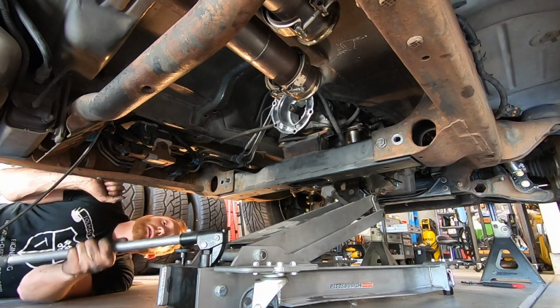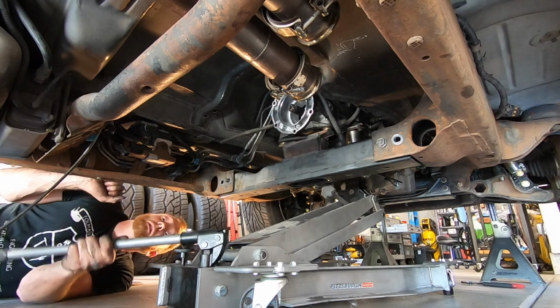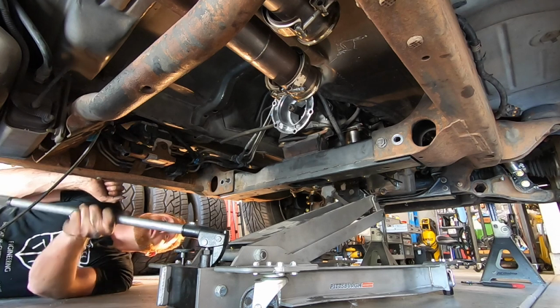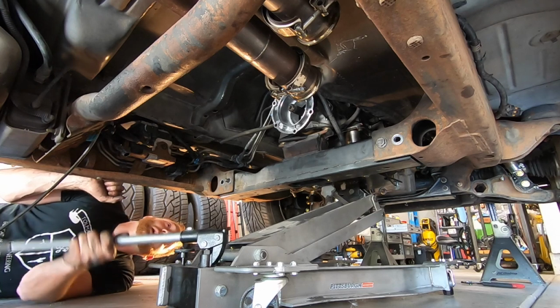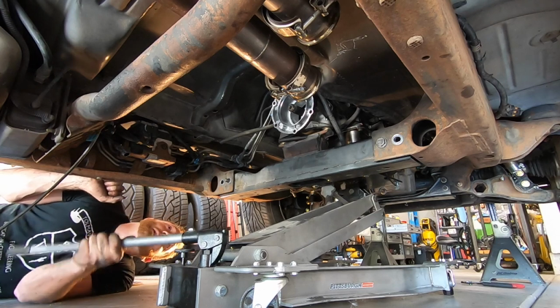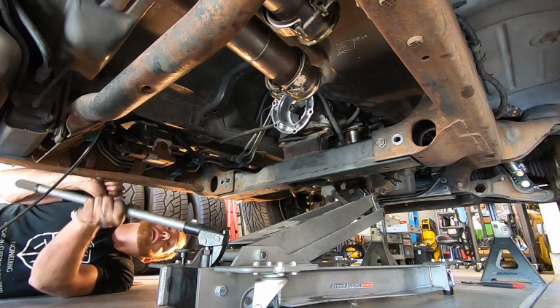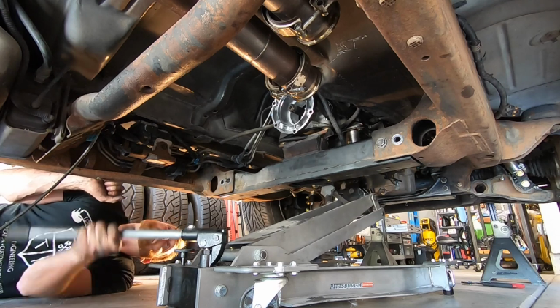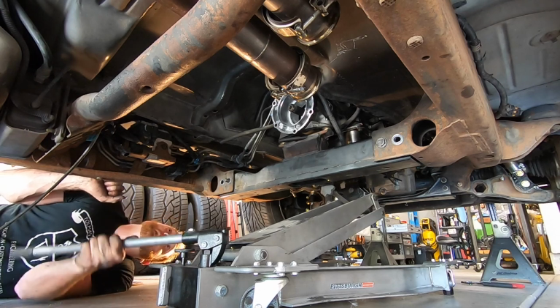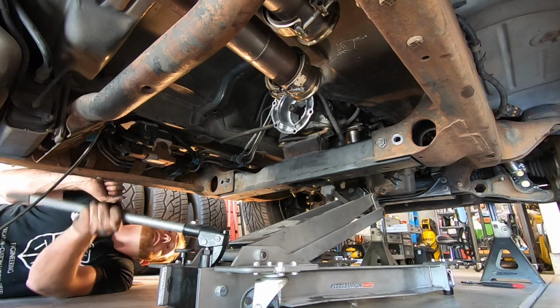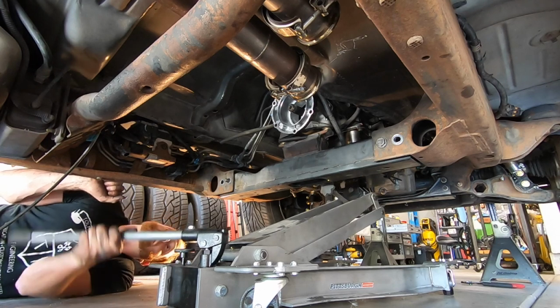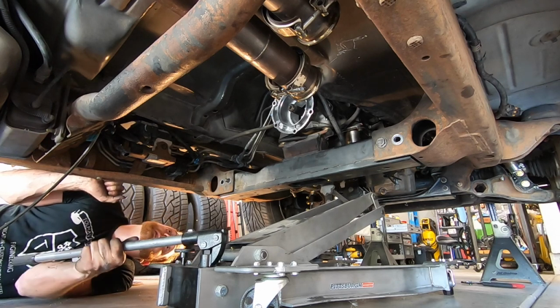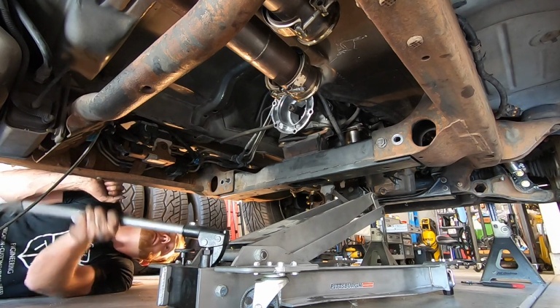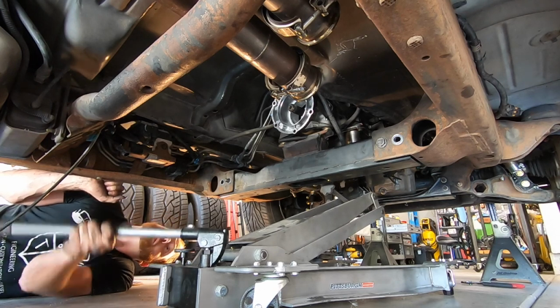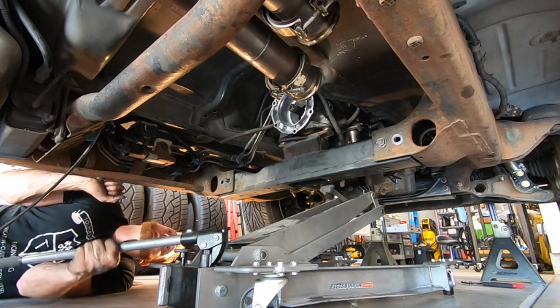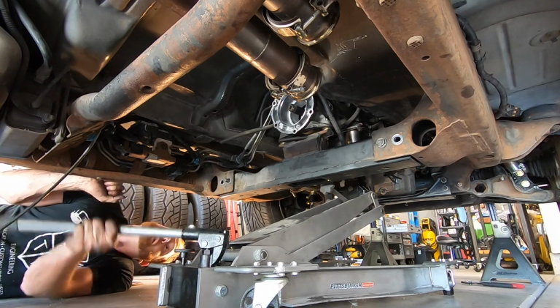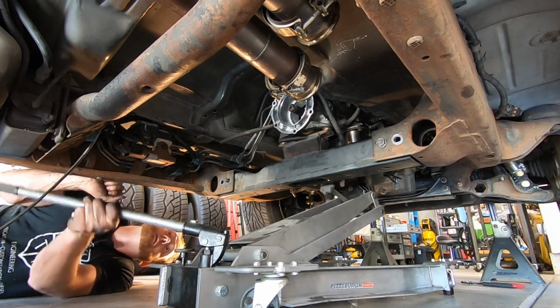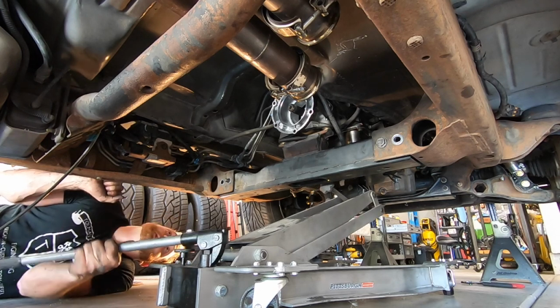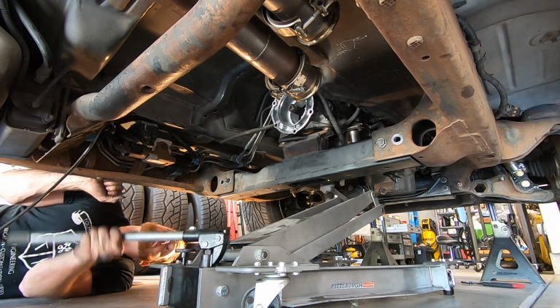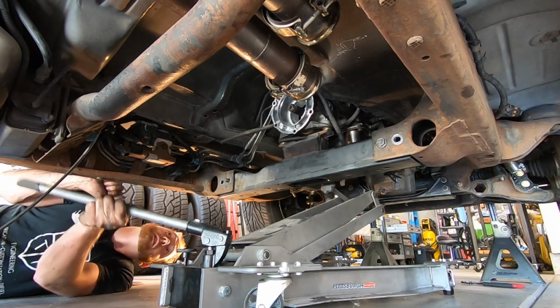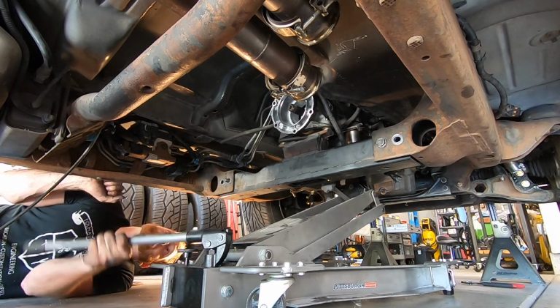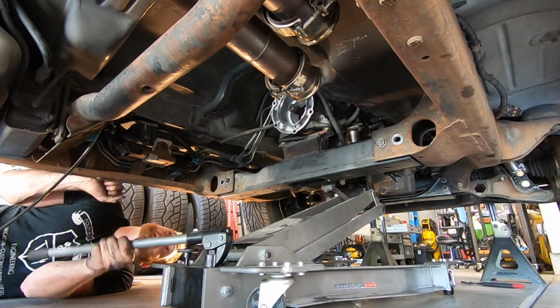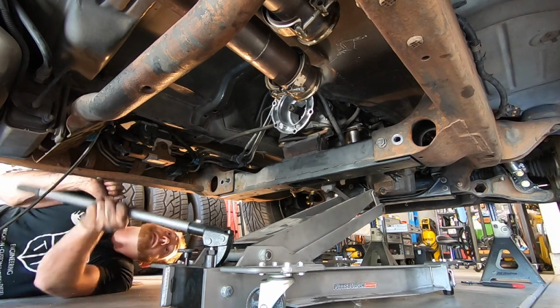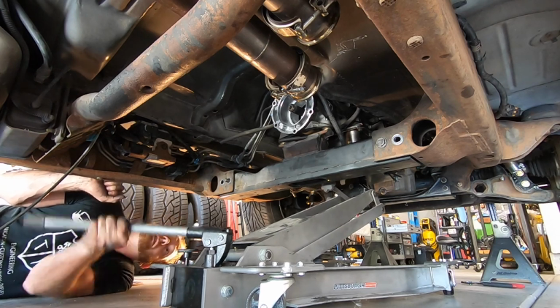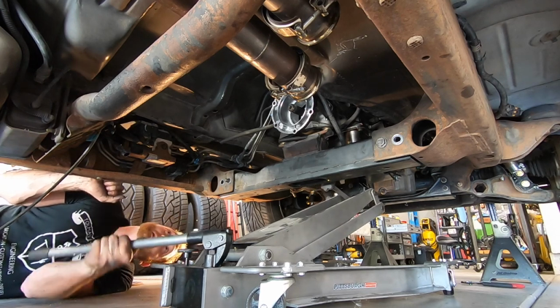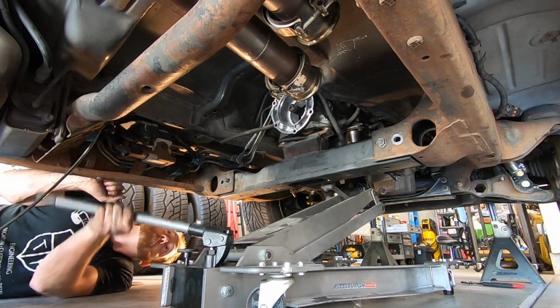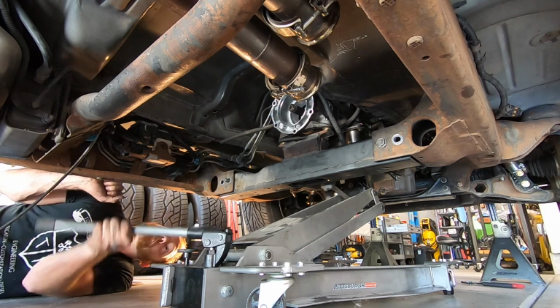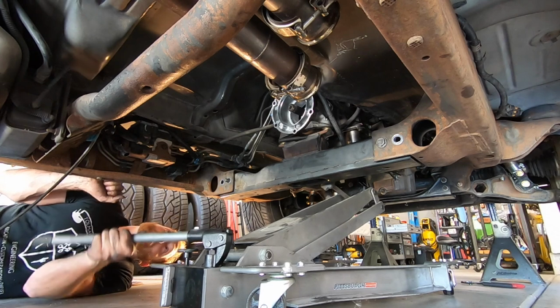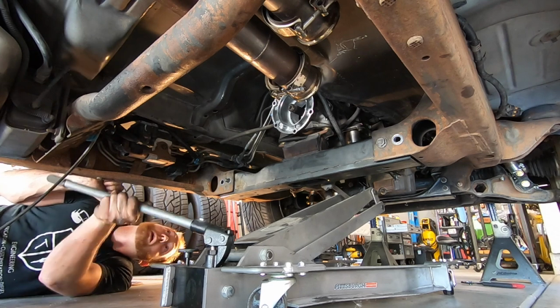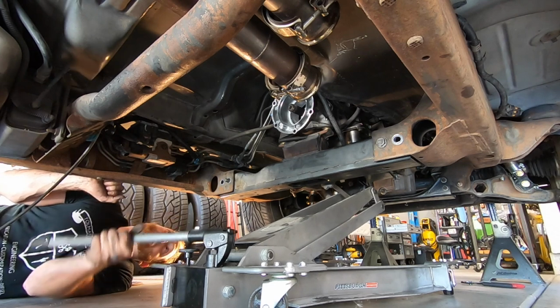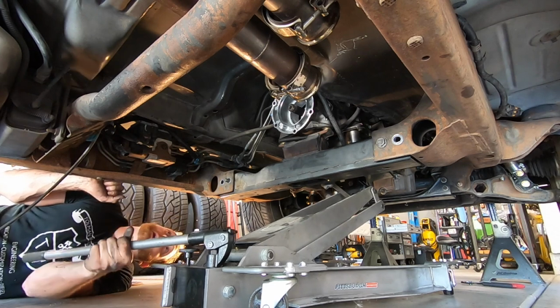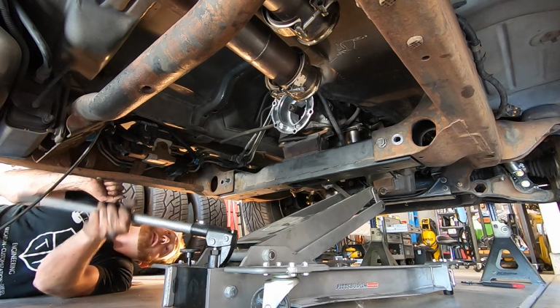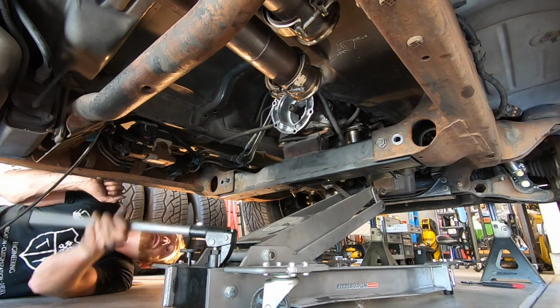You know, if I had a dollar for every time I pull the transmission on the ground like this, I probably could buy a lift.